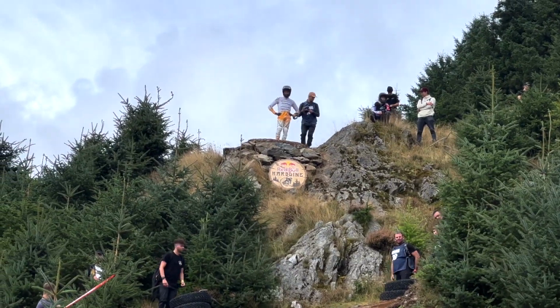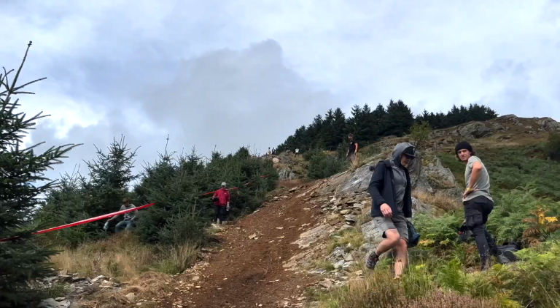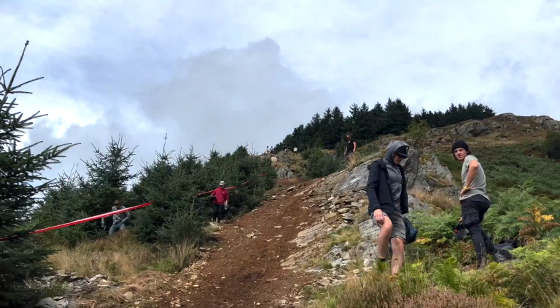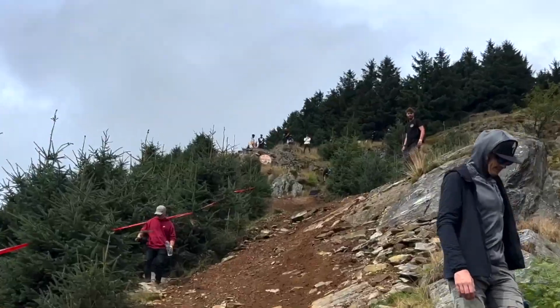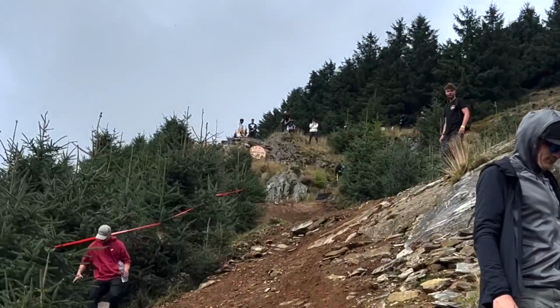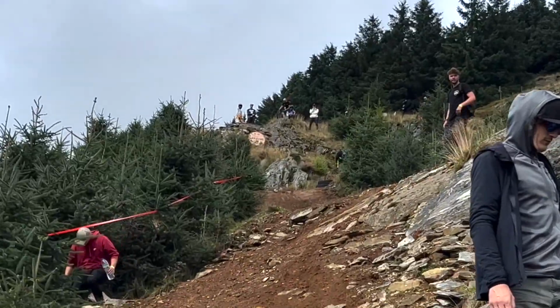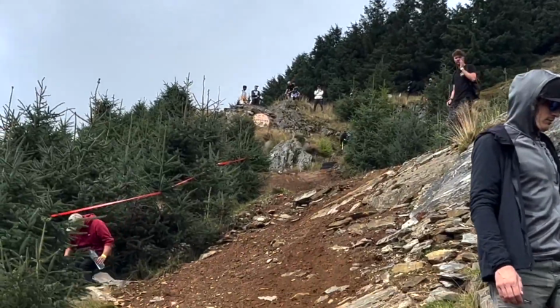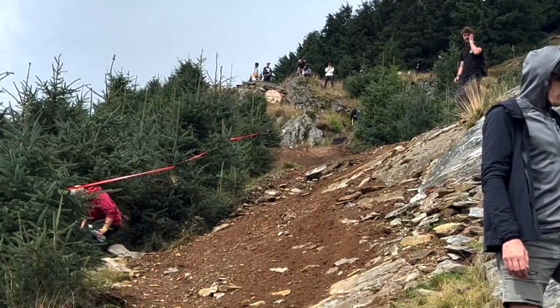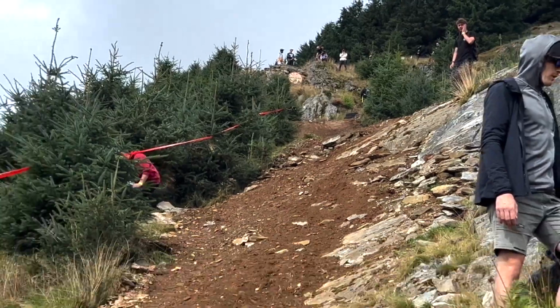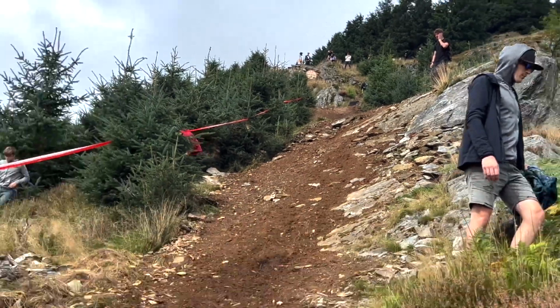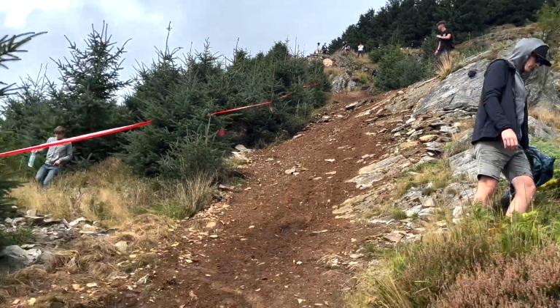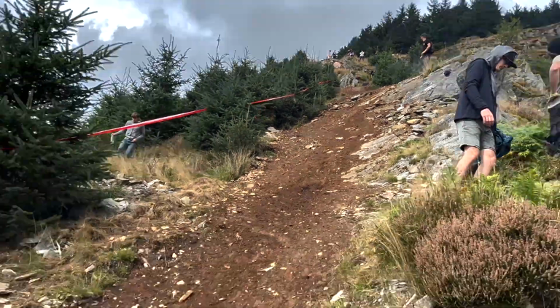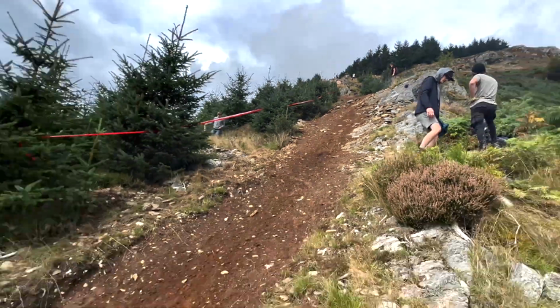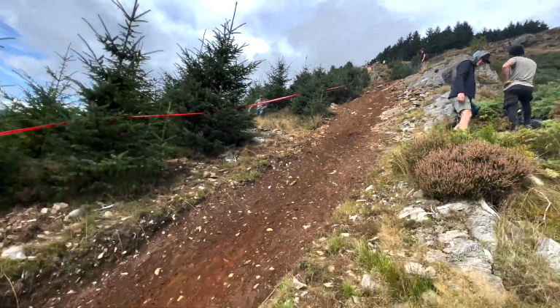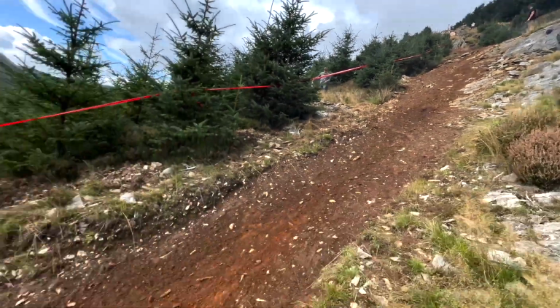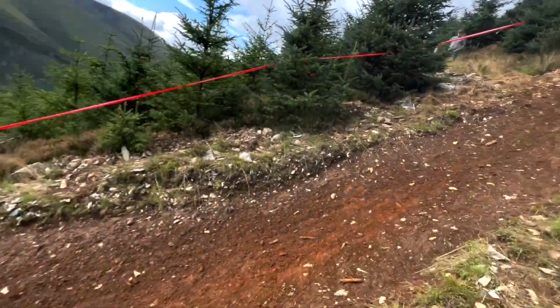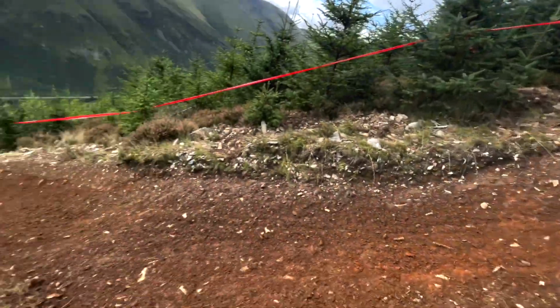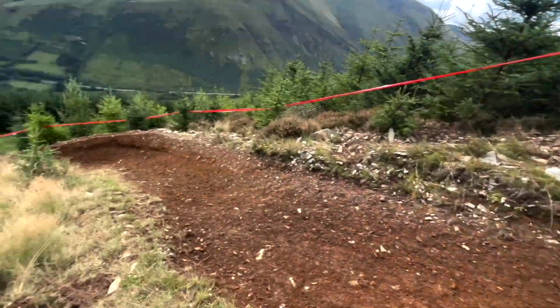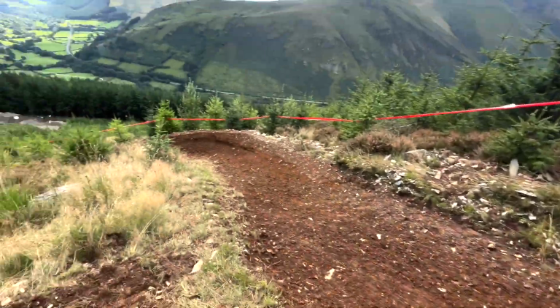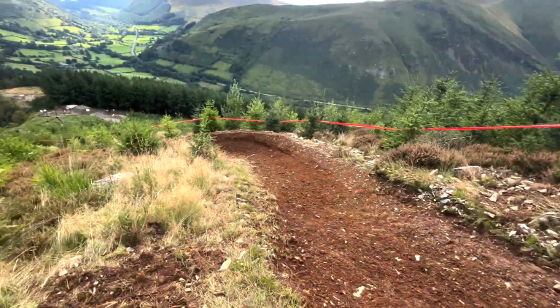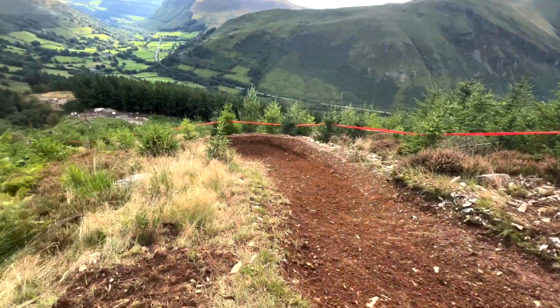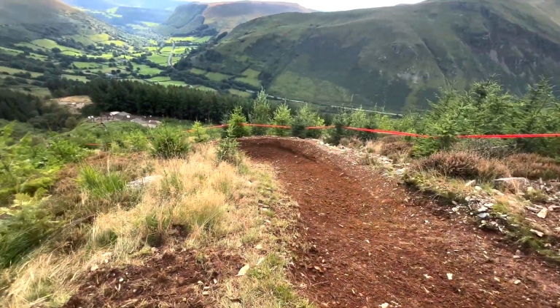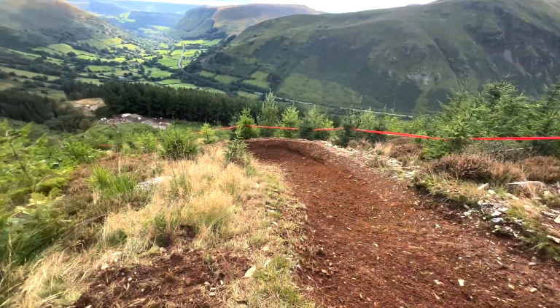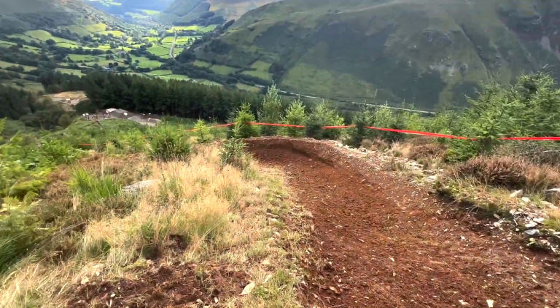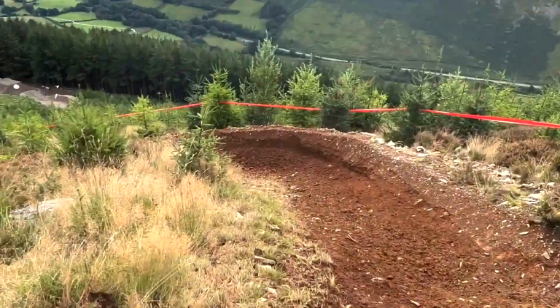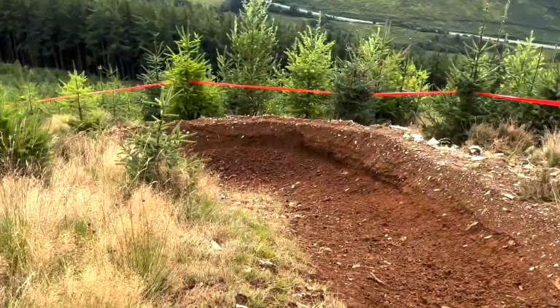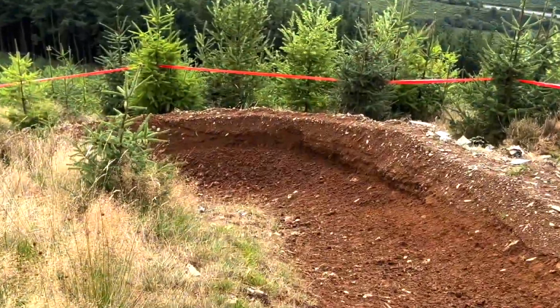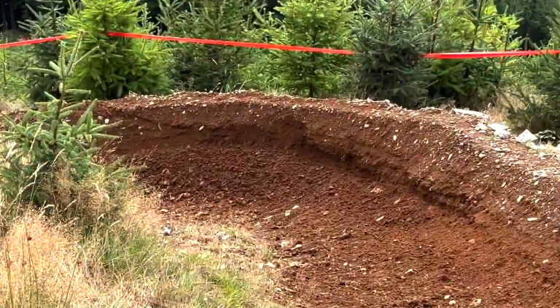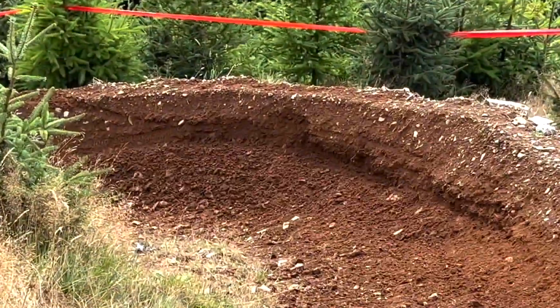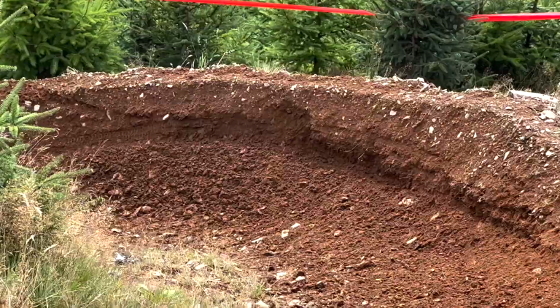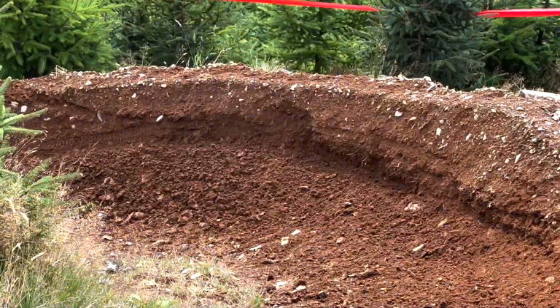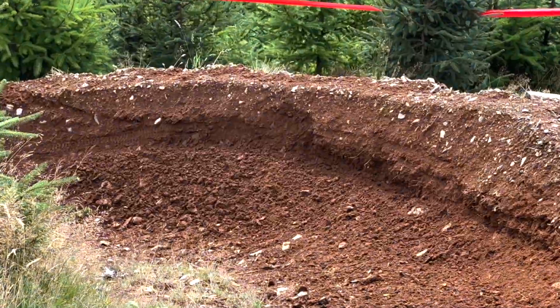The speed riders must come down here into this corner — it must be insane. Look at how deep that rub is.